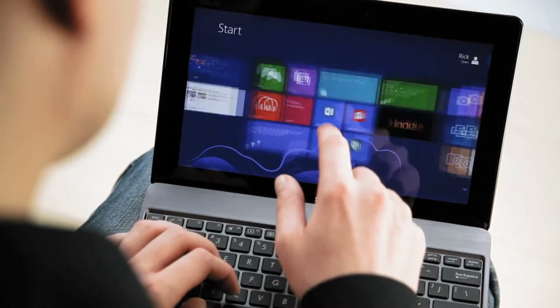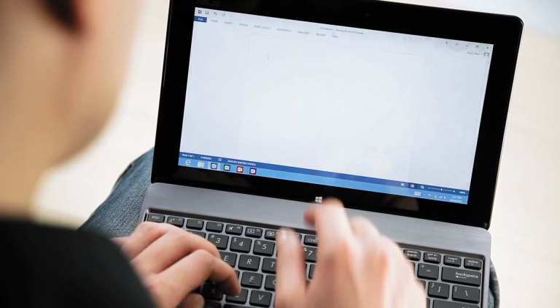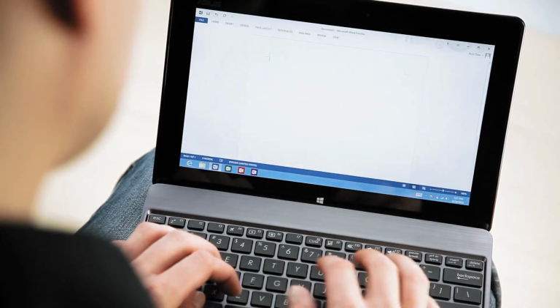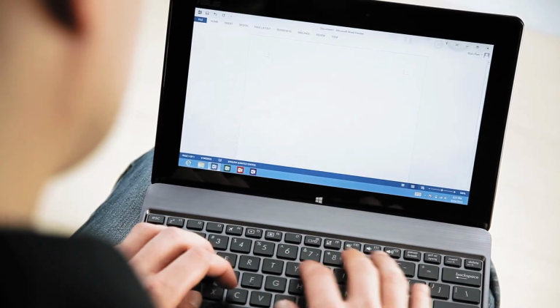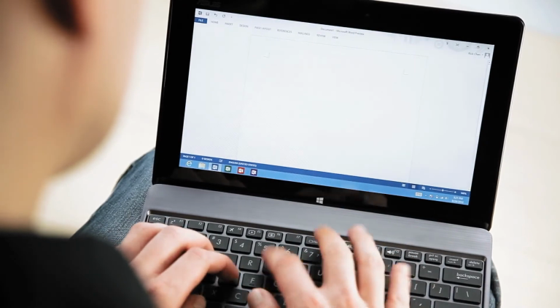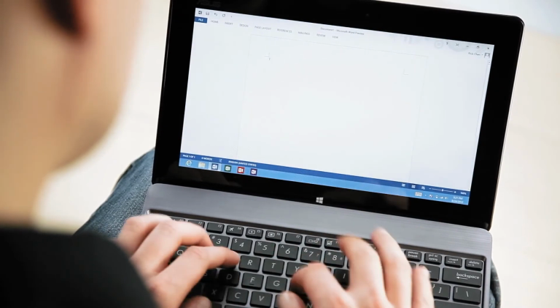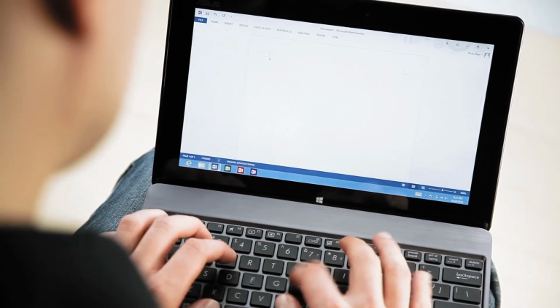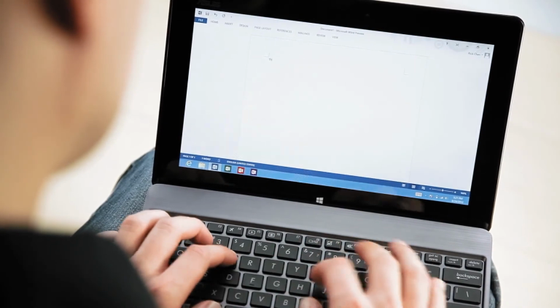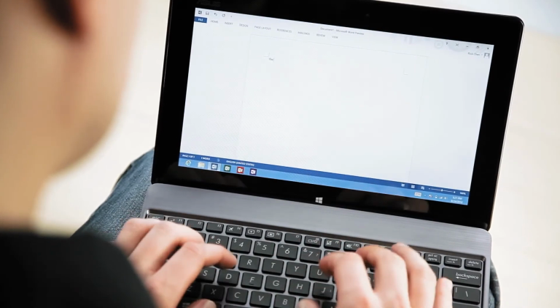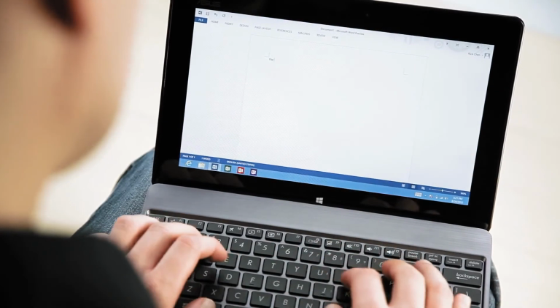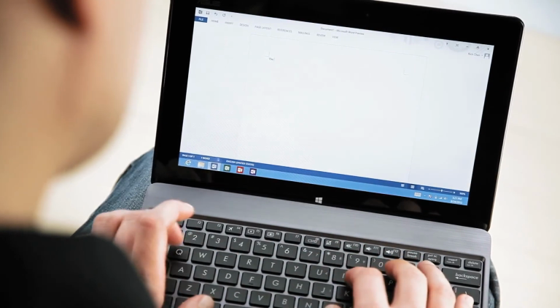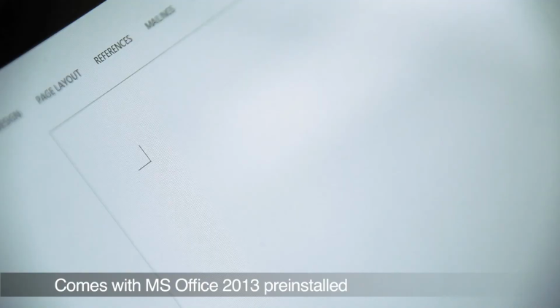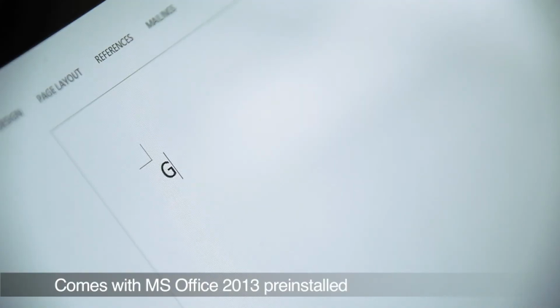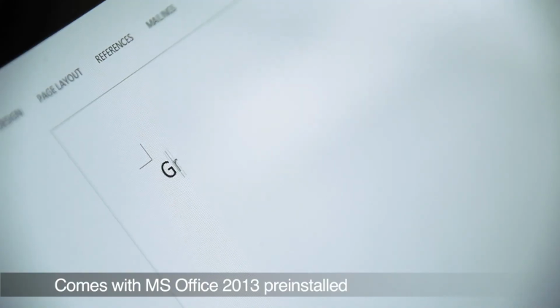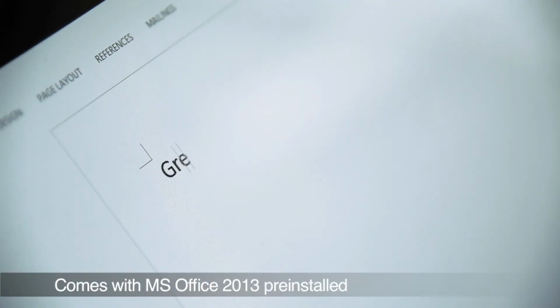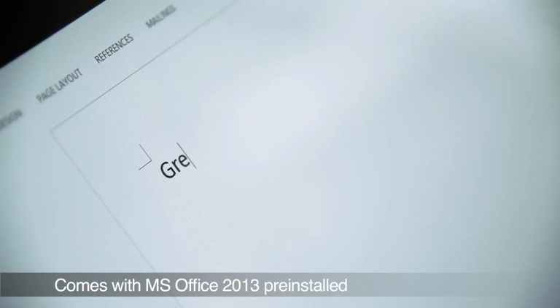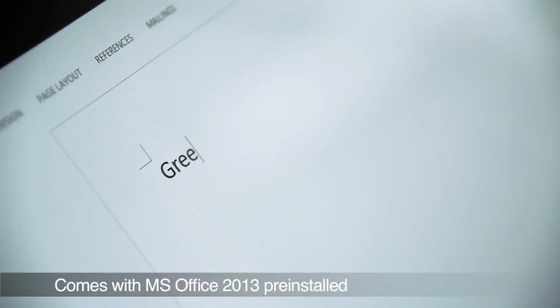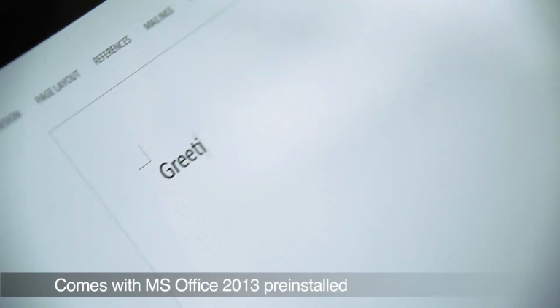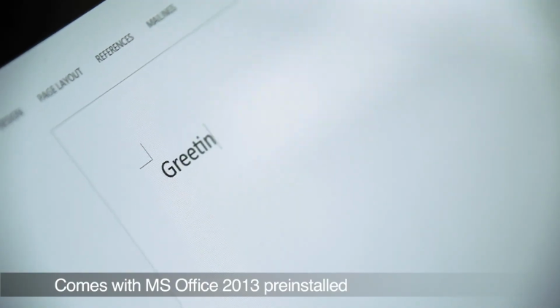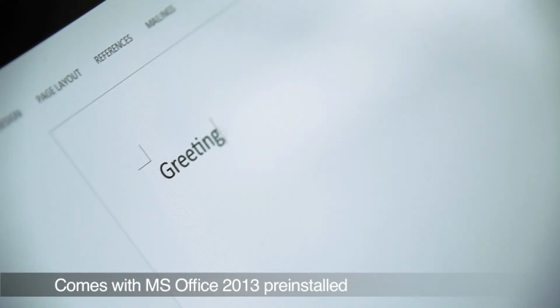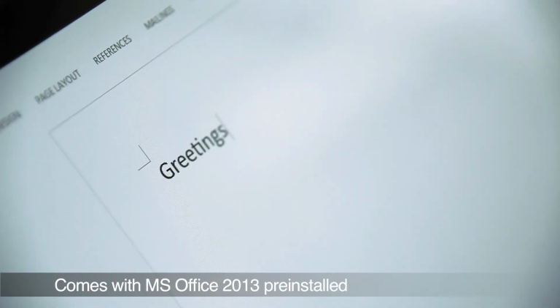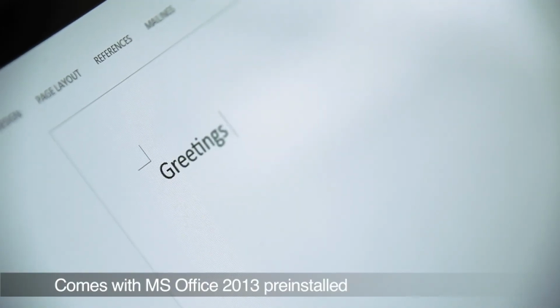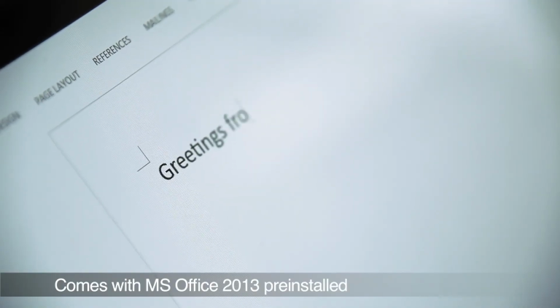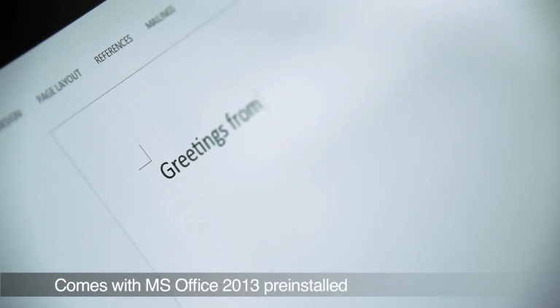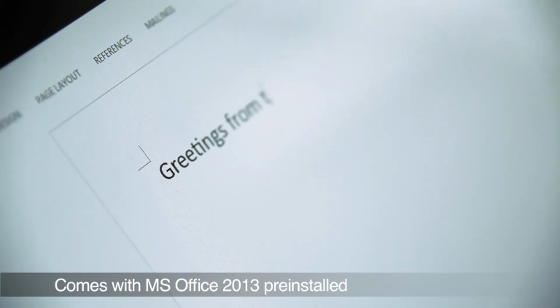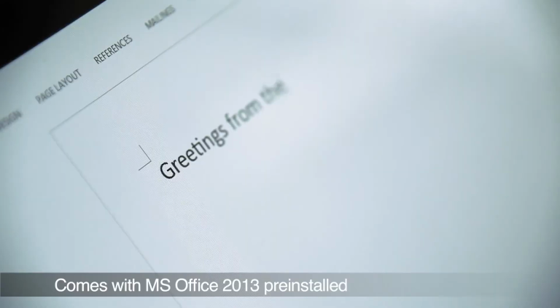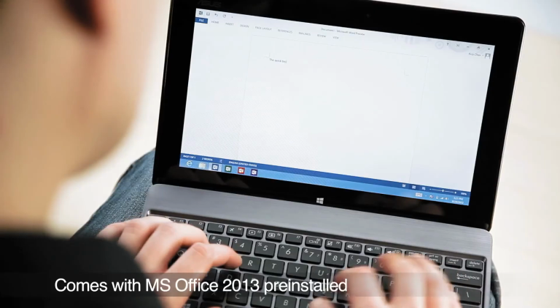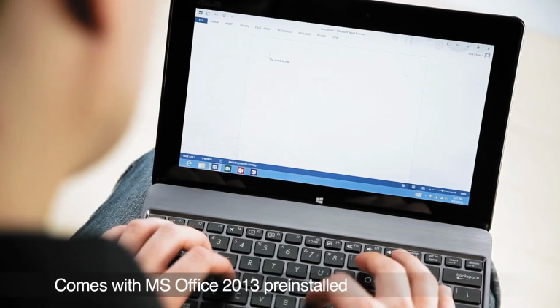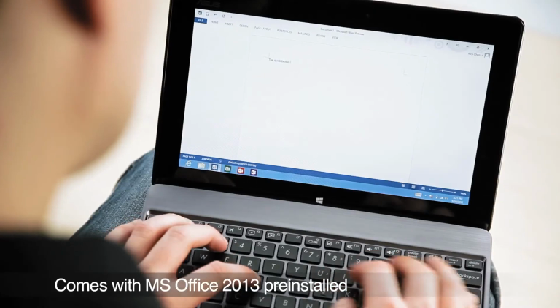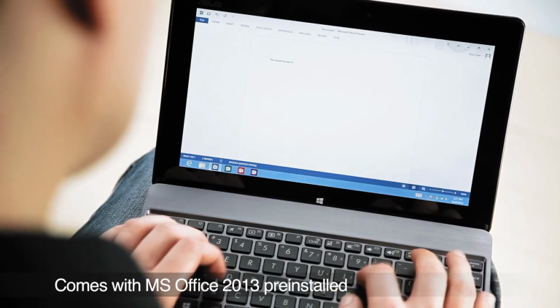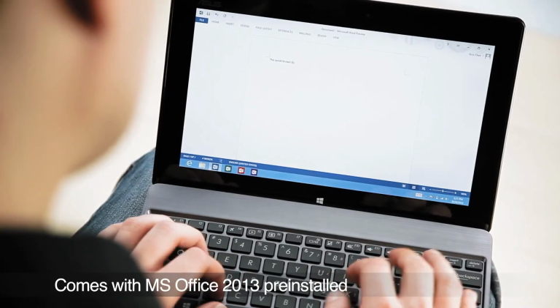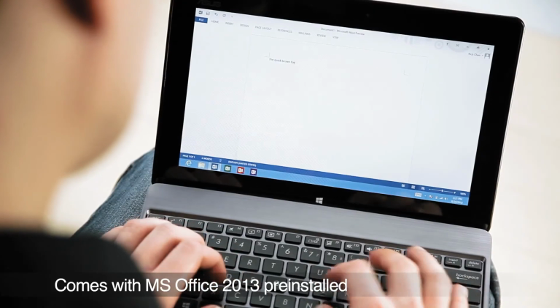The VivoTab RT also comes bundled with MS Office 2013, so in addition to entertainment, it's also a great productivity tool.